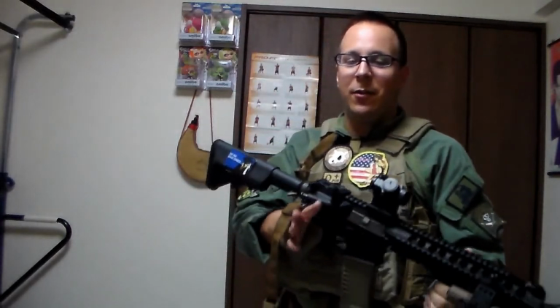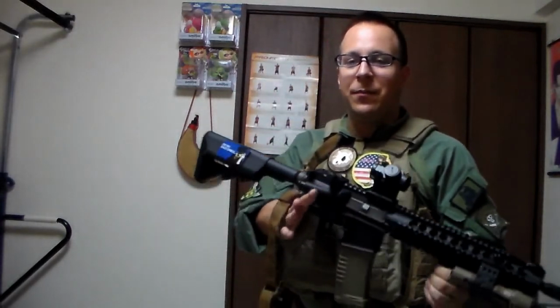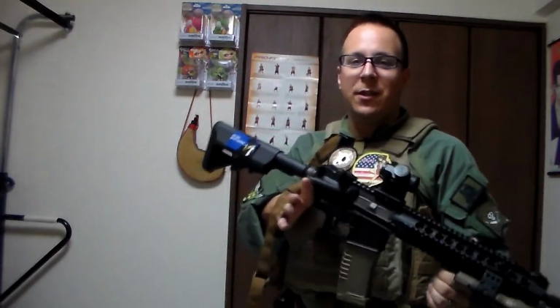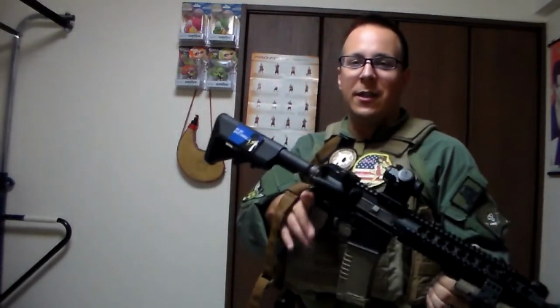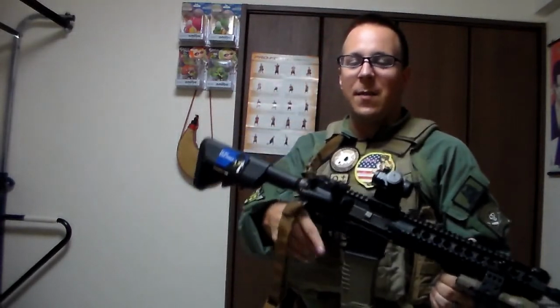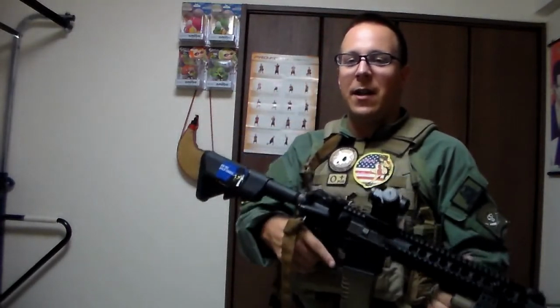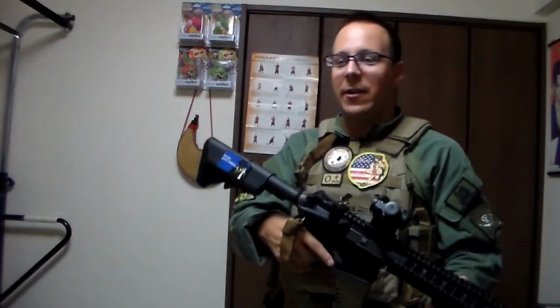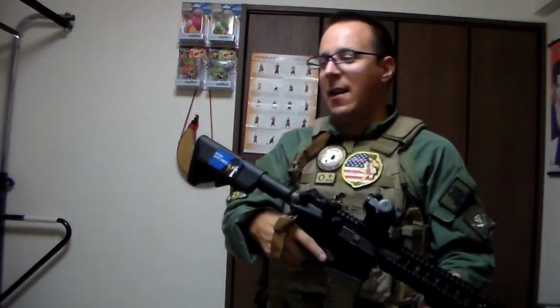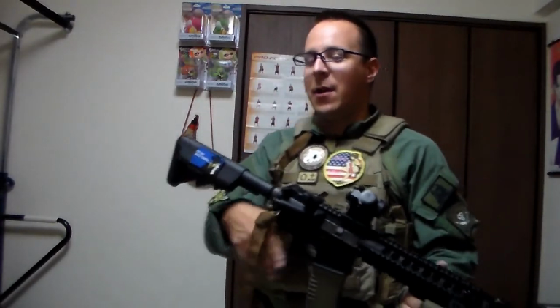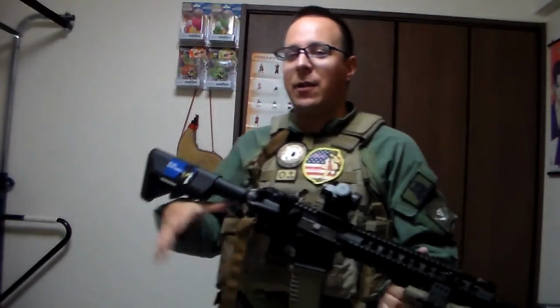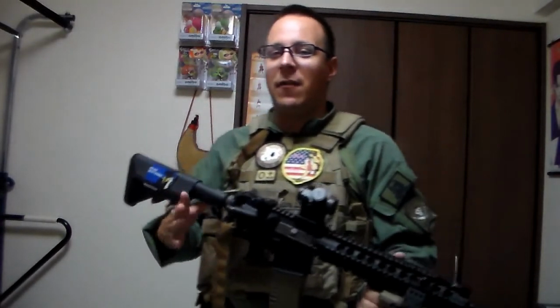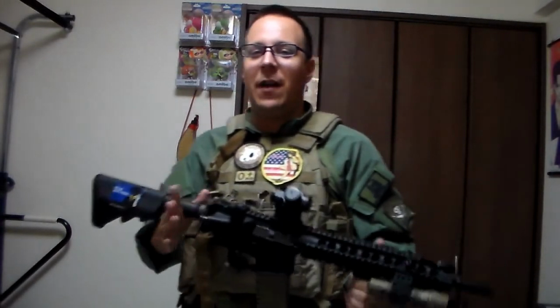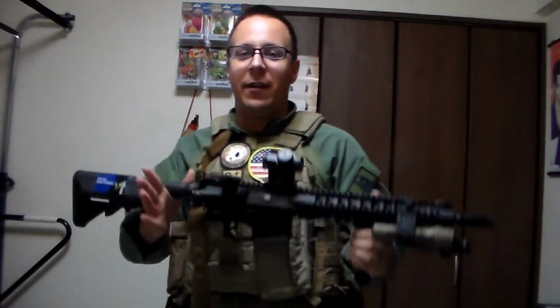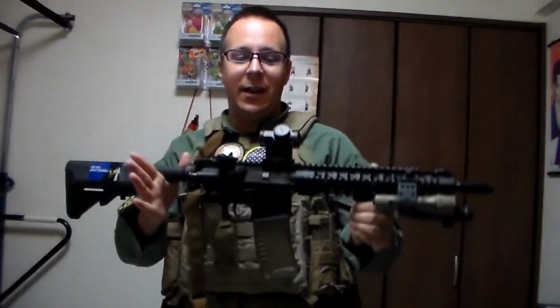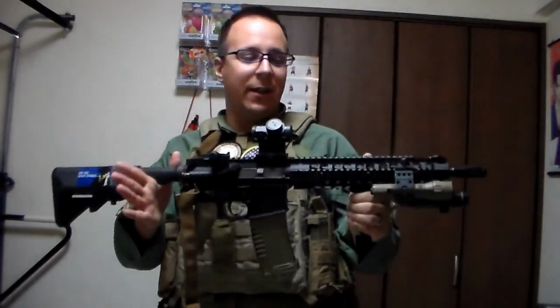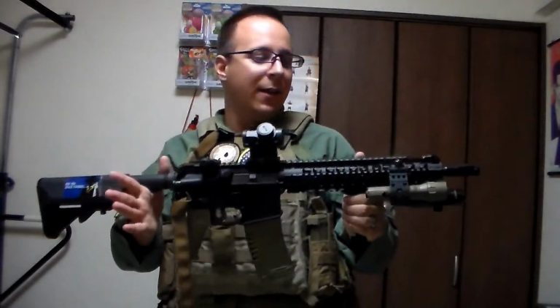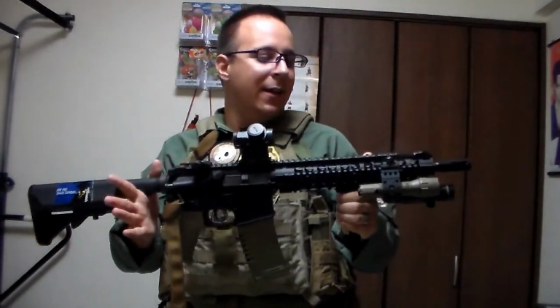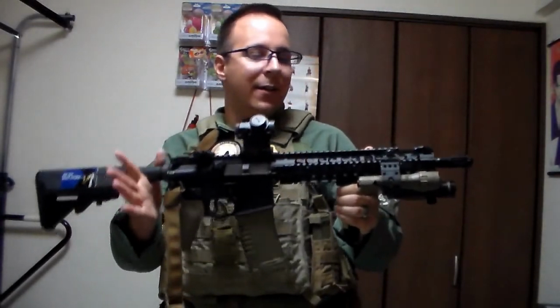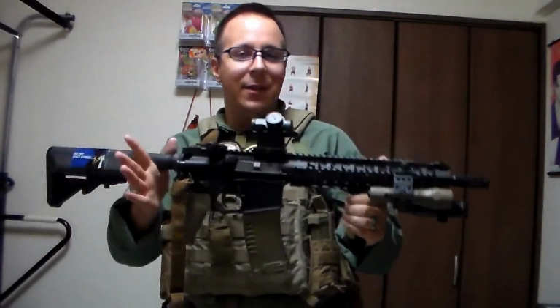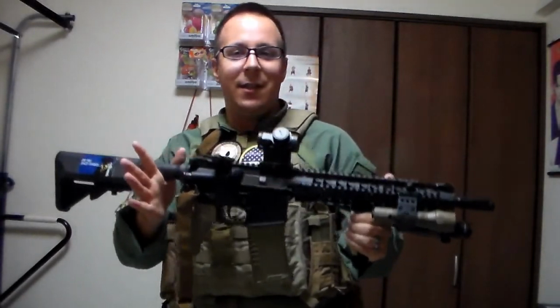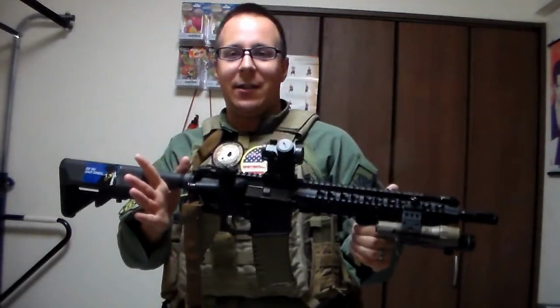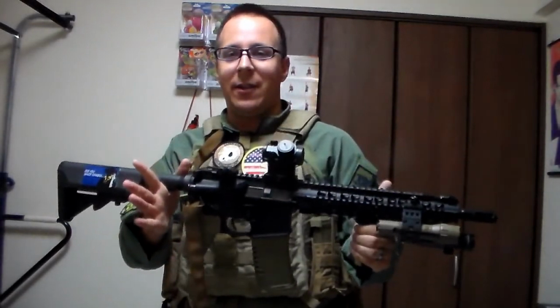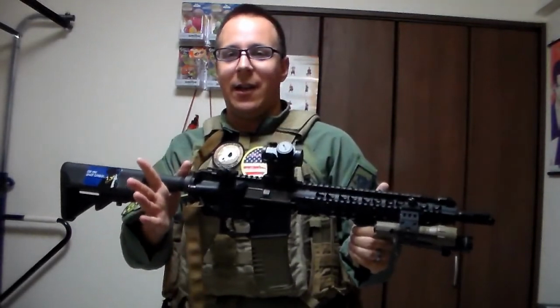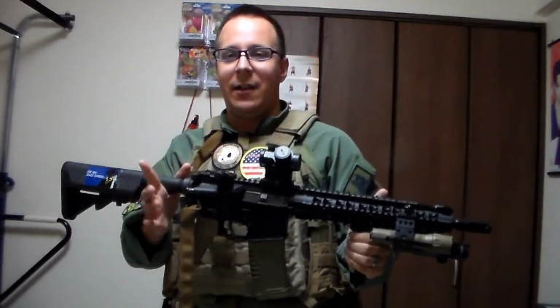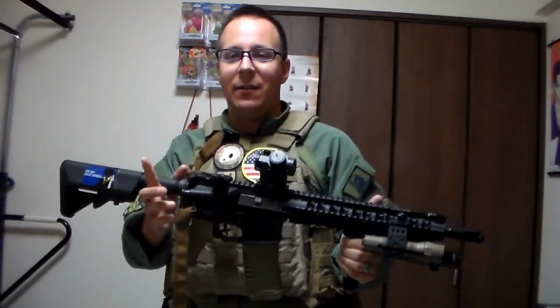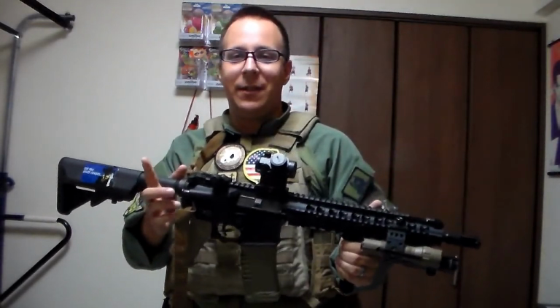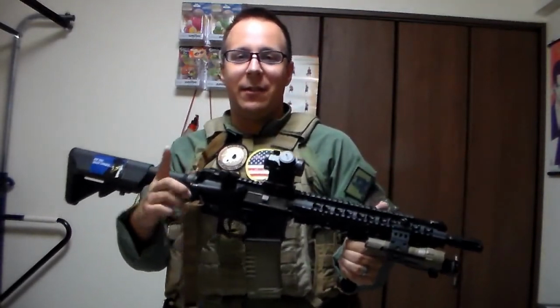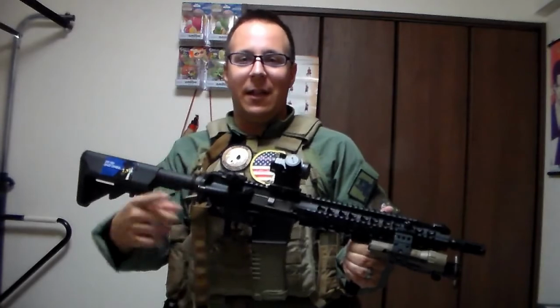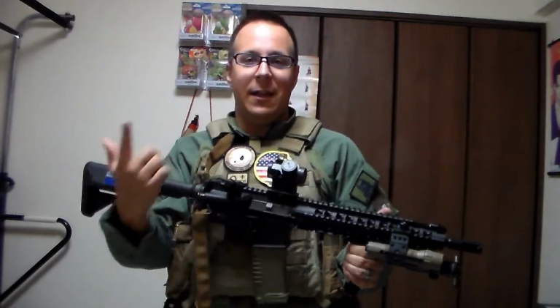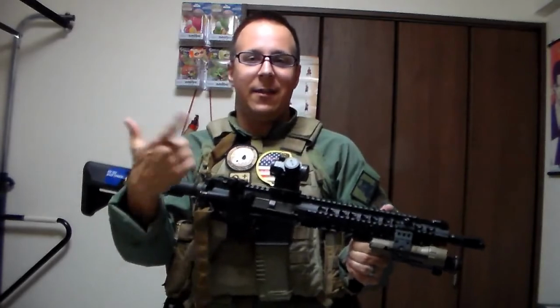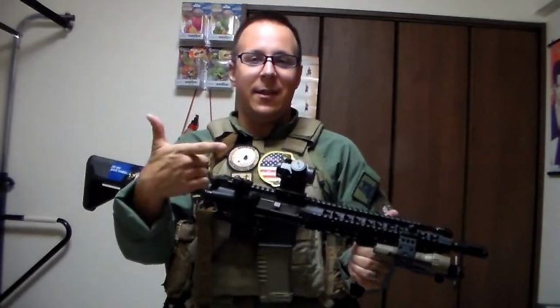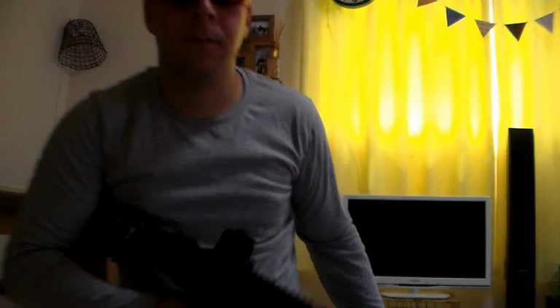You need to keep an eye on your ammo. Firing this electric gun will sound a lot like this.